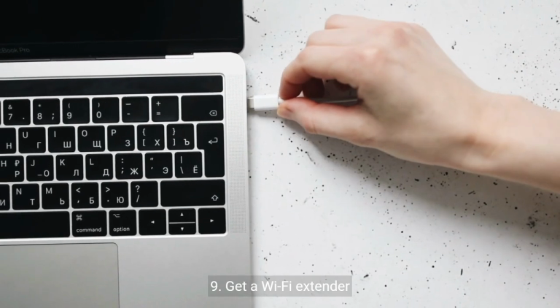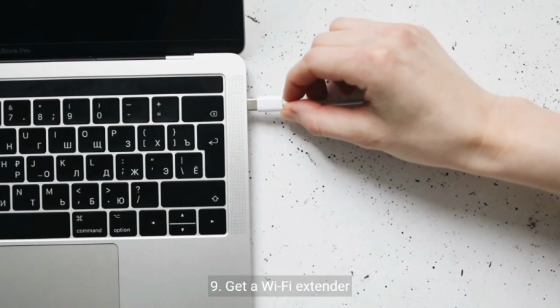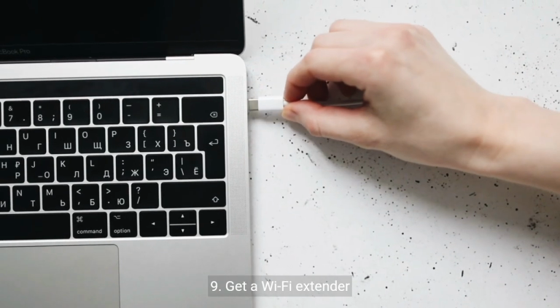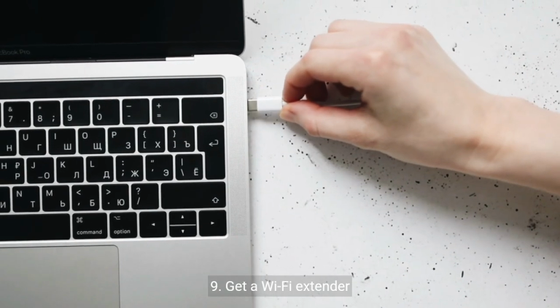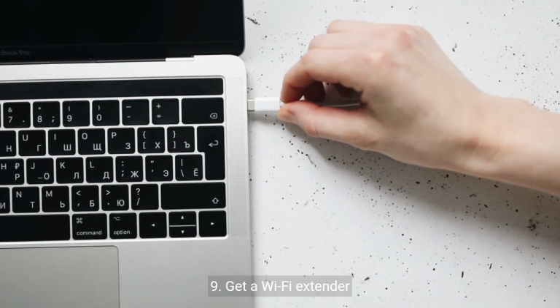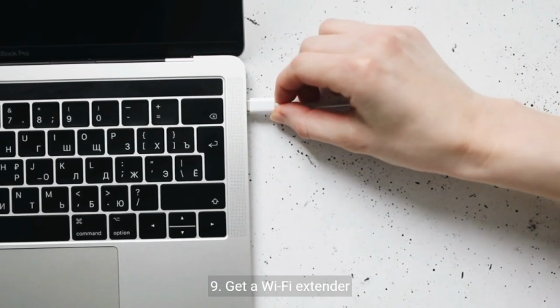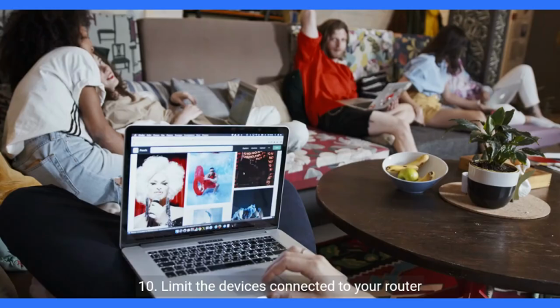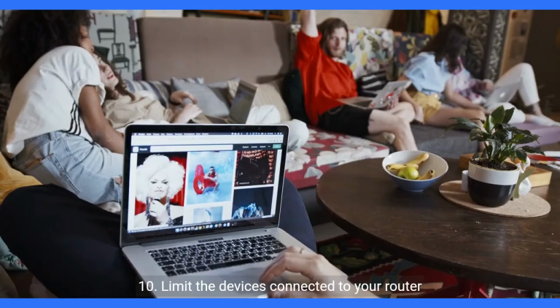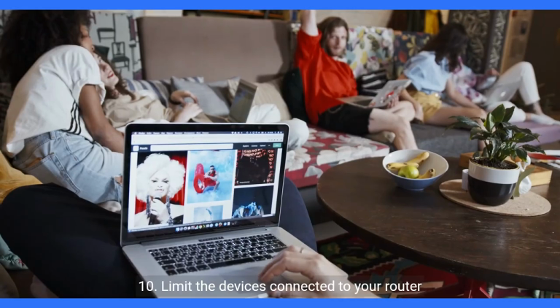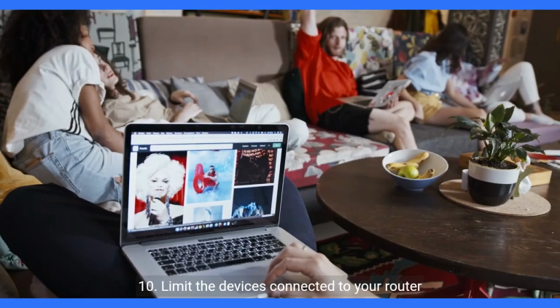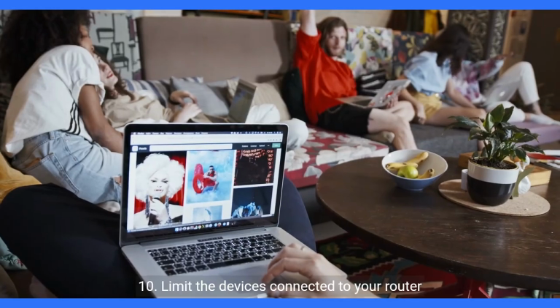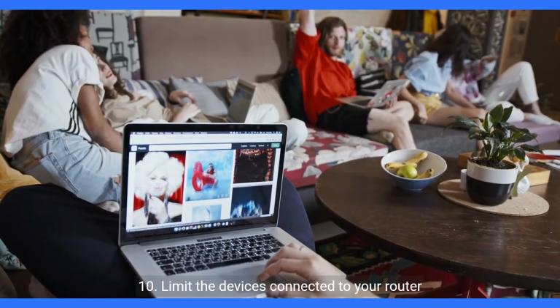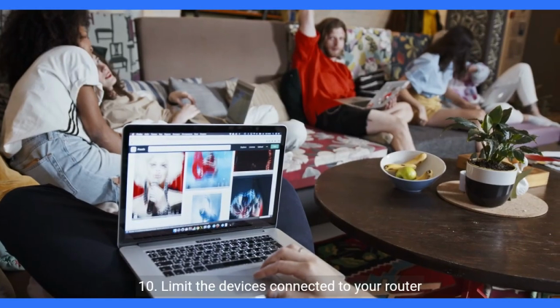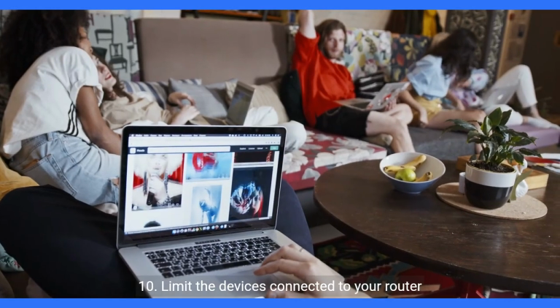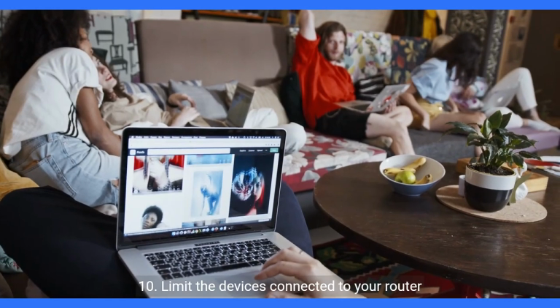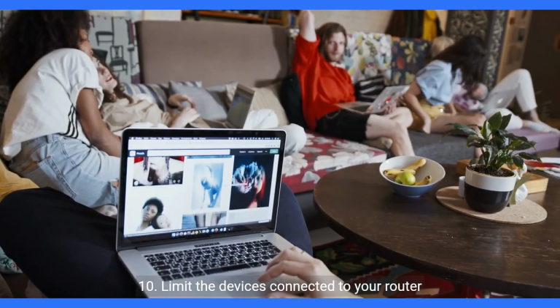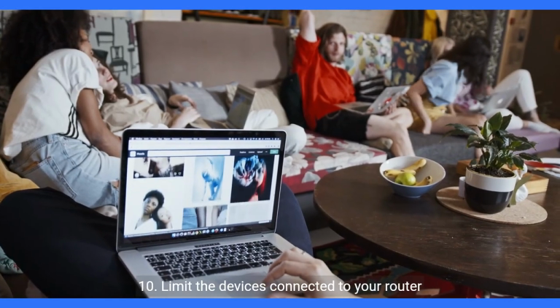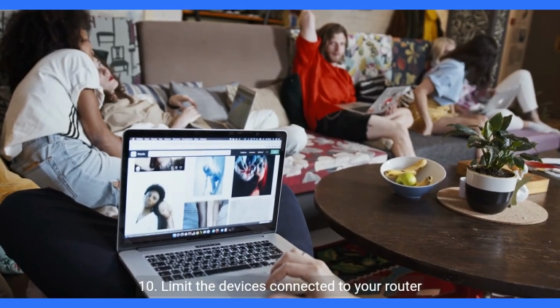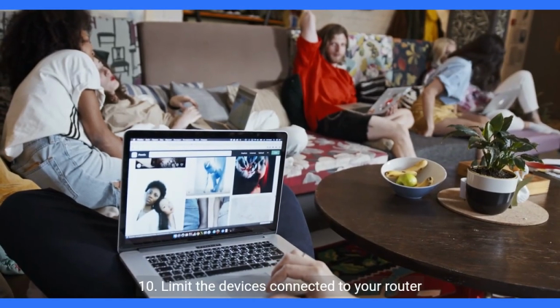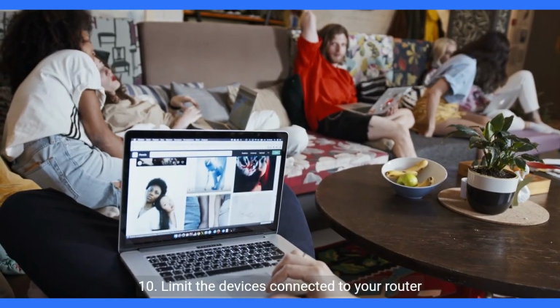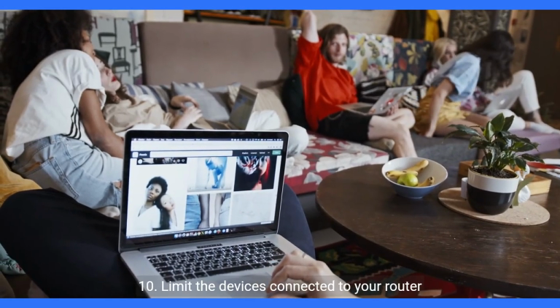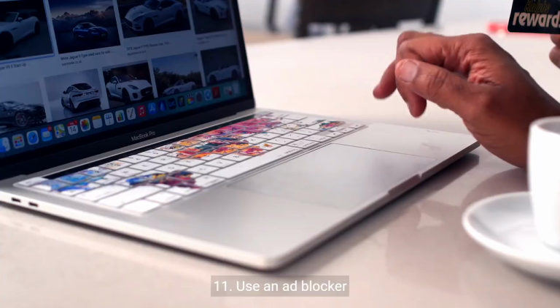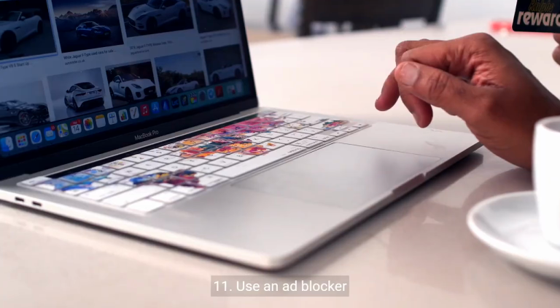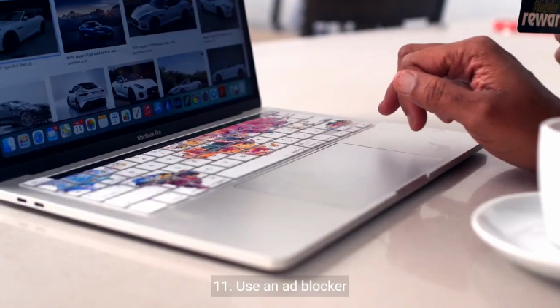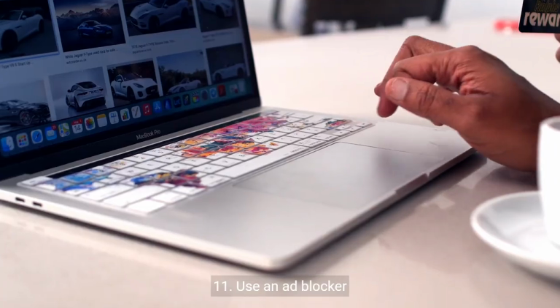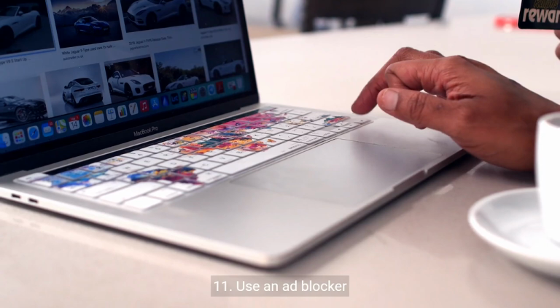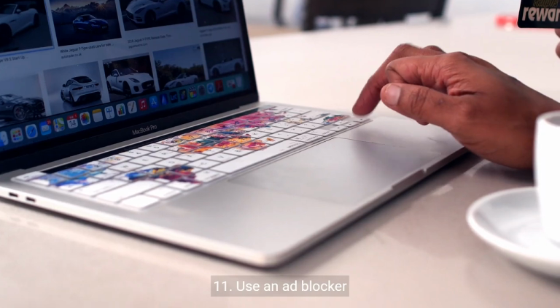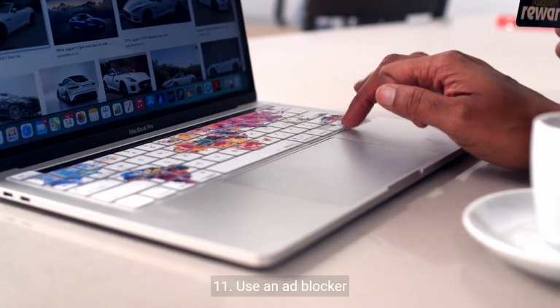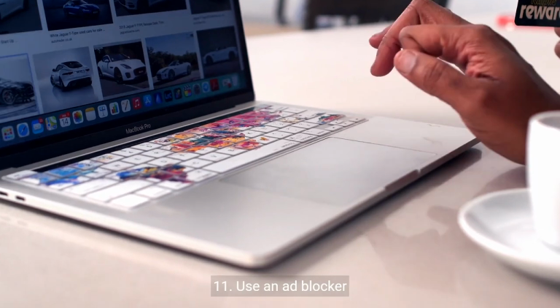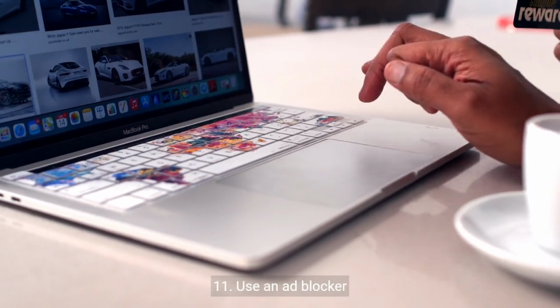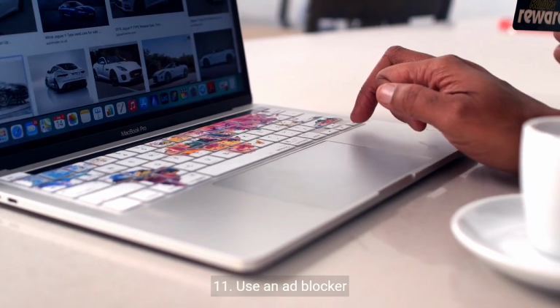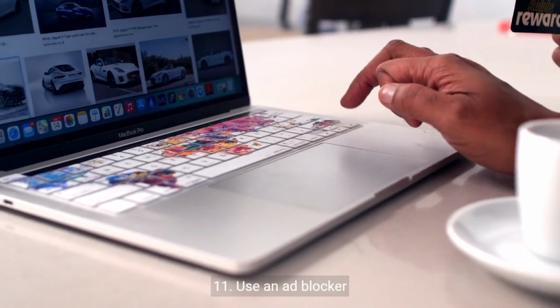9. Get a Wi-Fi extender. 10. Limit the devices connected to your router. 11. Use an ad blocker.